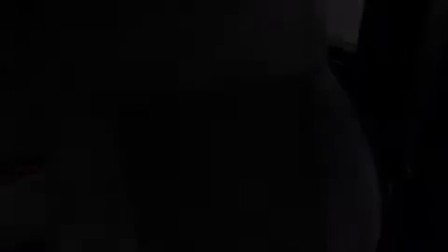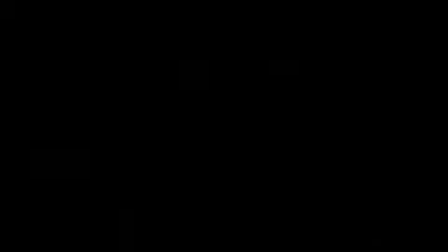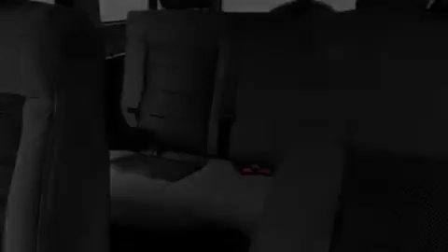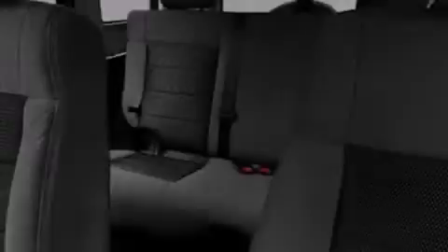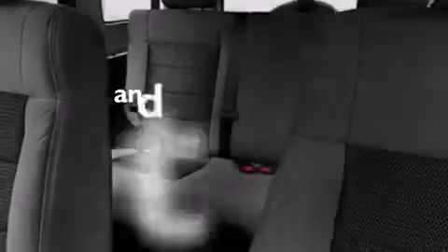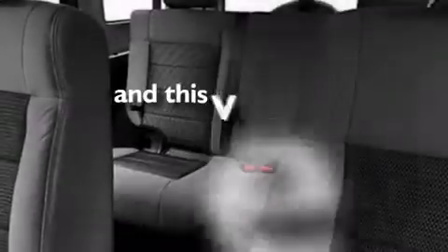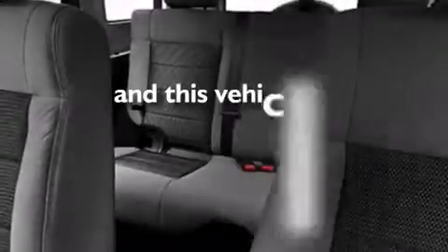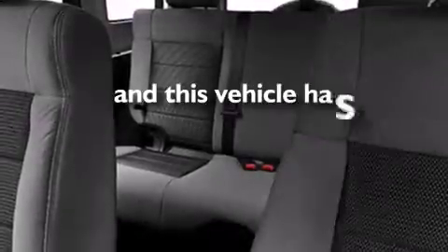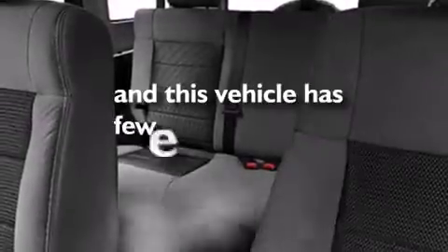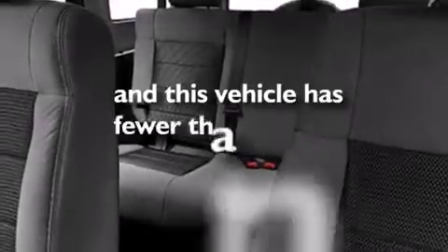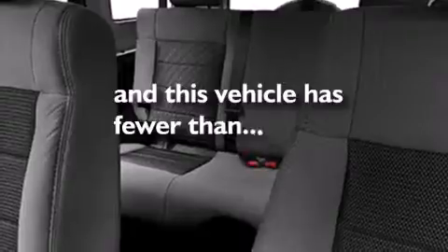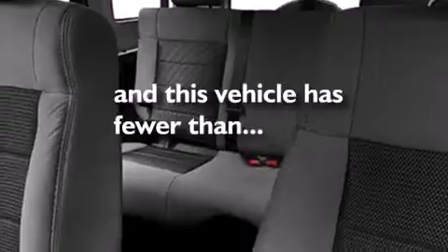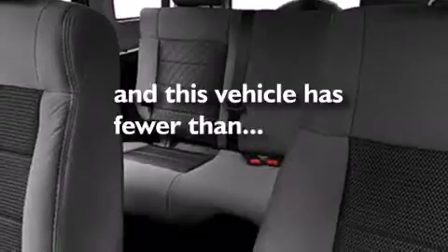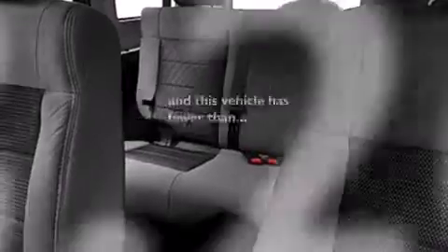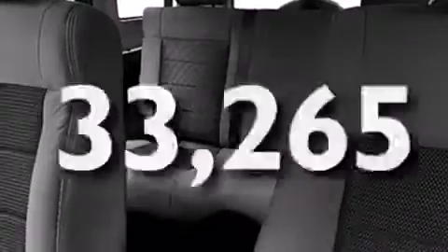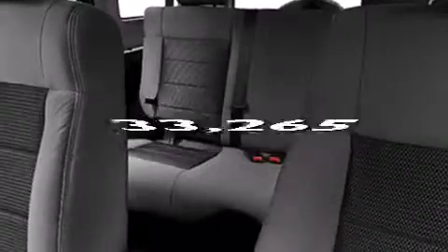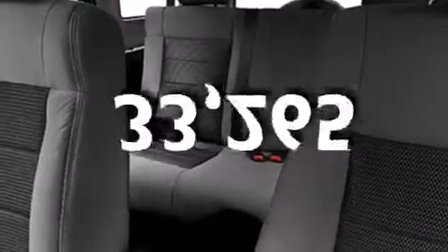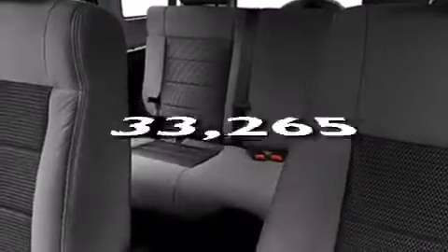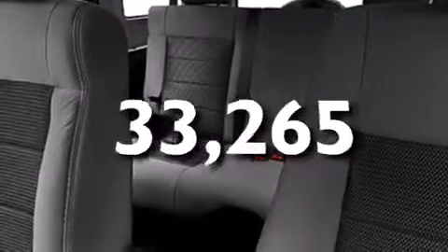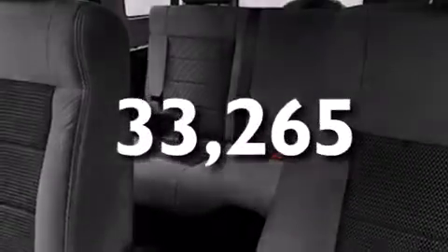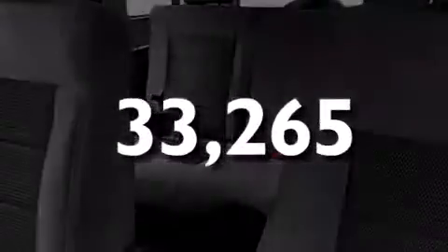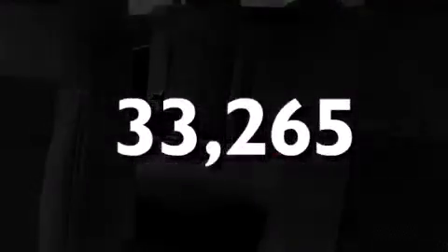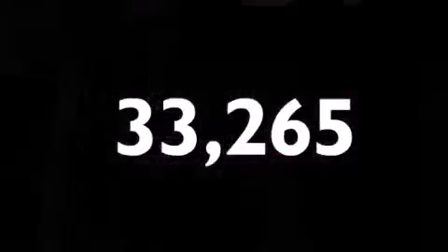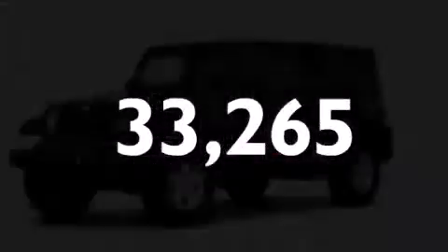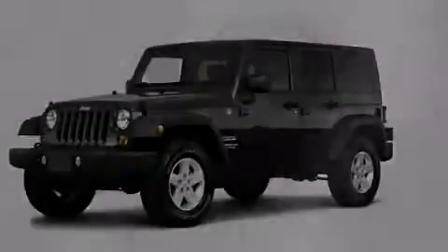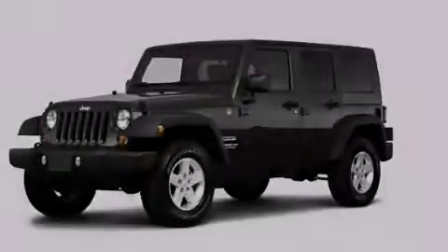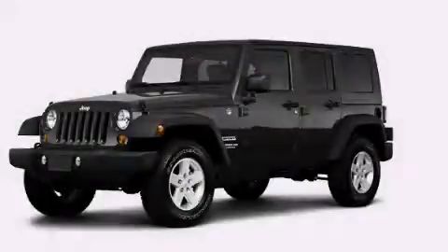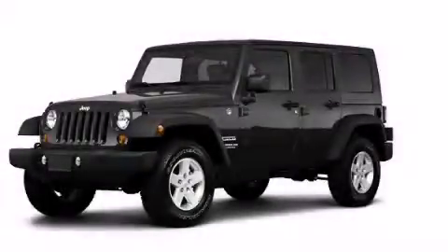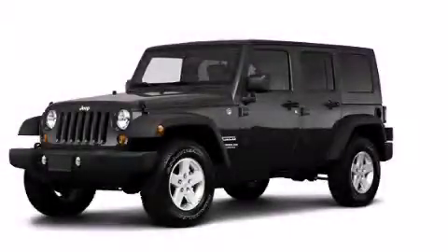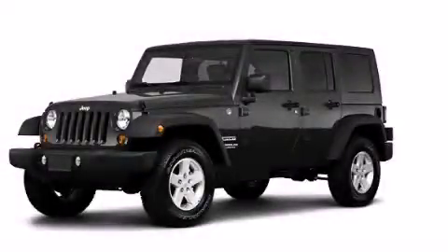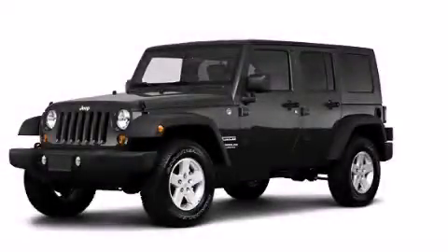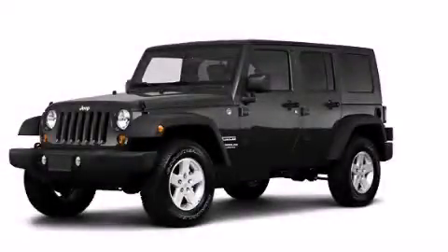This vehicle has fewer than 34,000 miles on the odometer. Stop by today and test drive this vehicle for yourself.